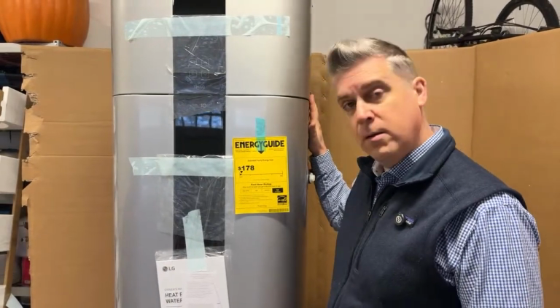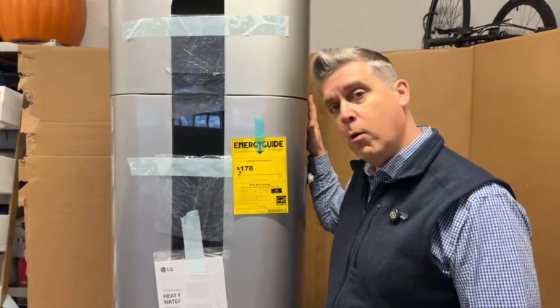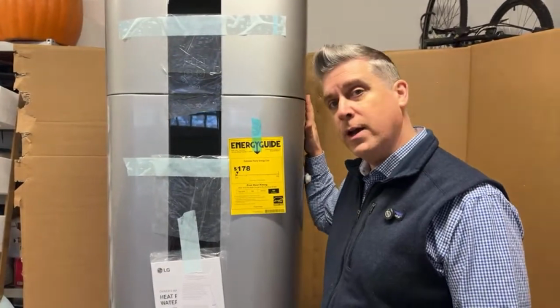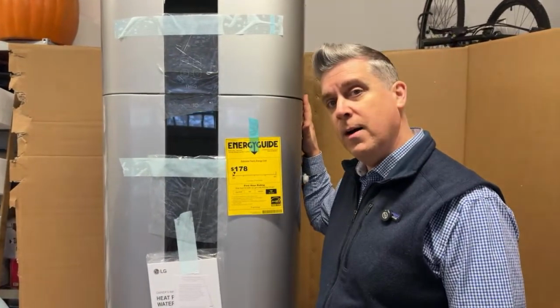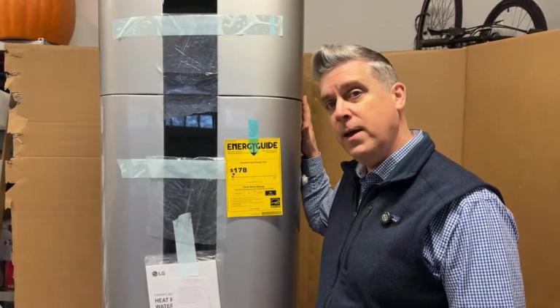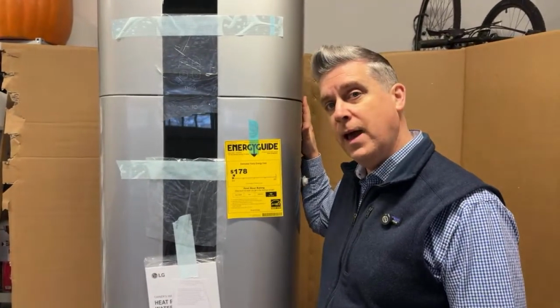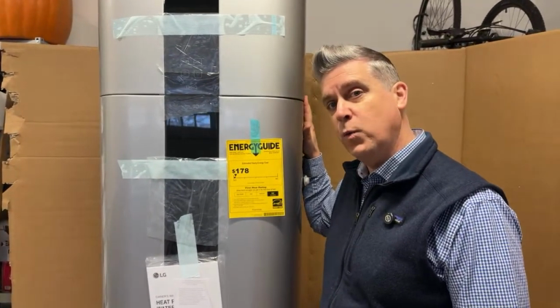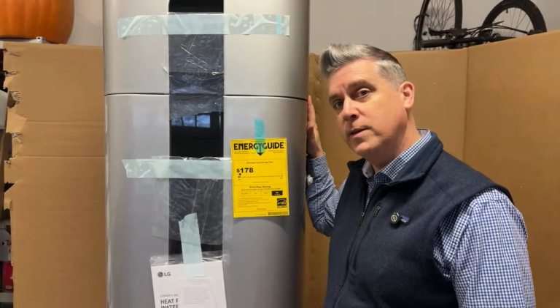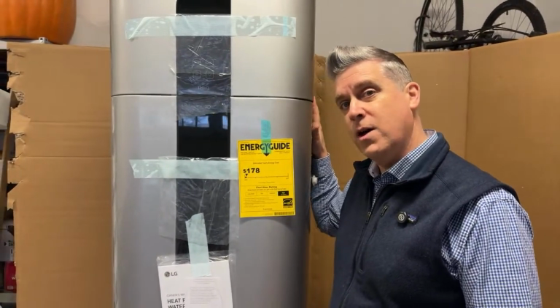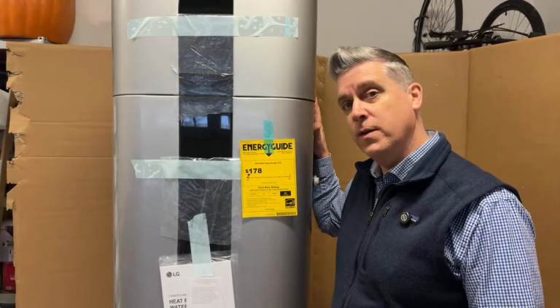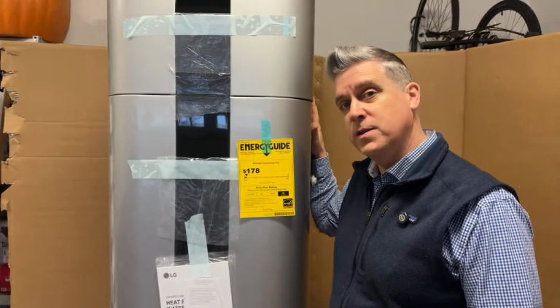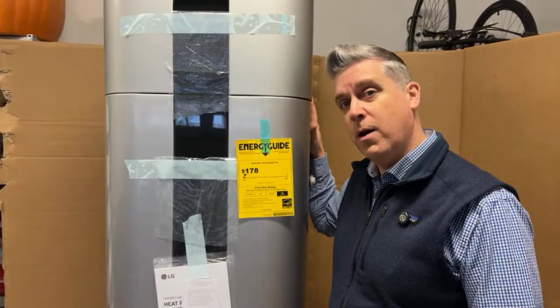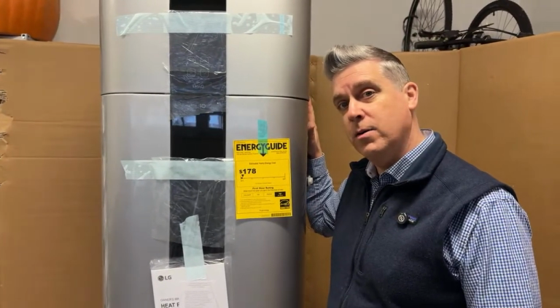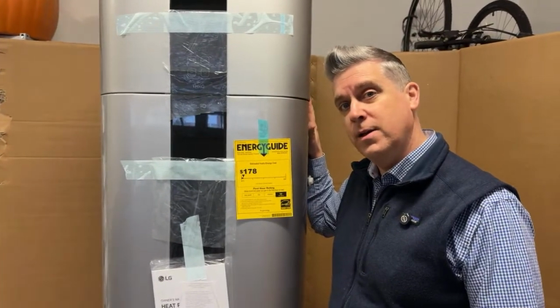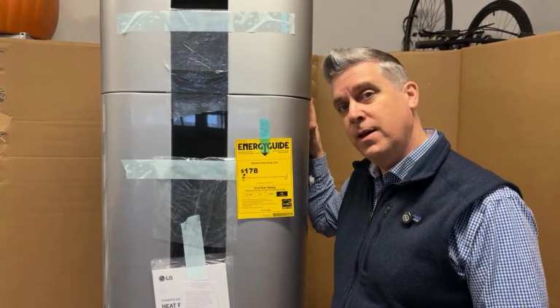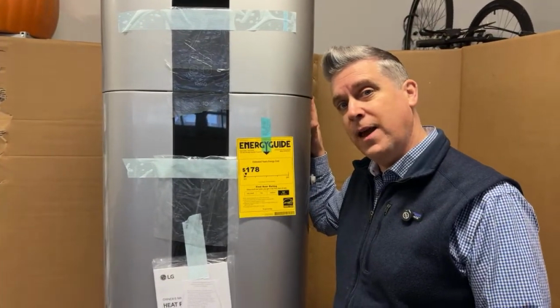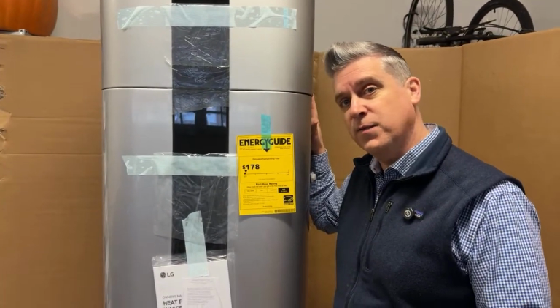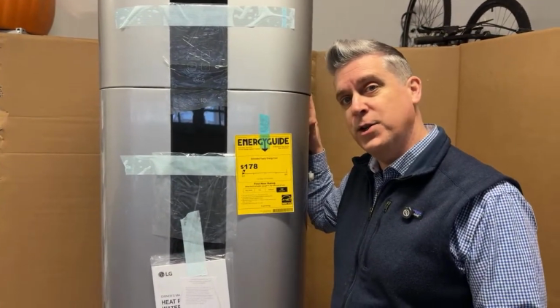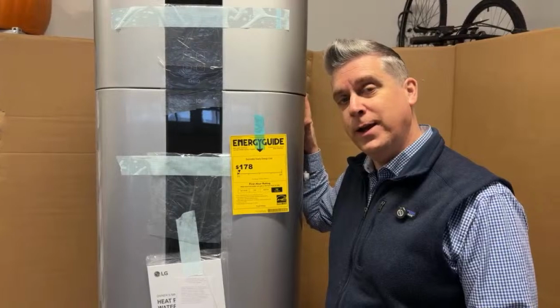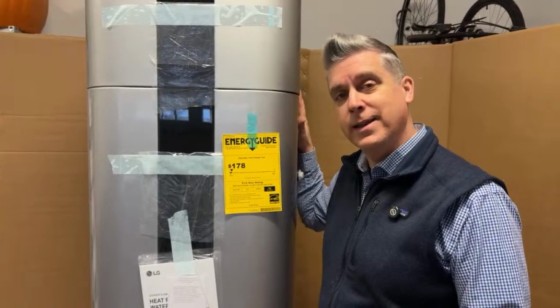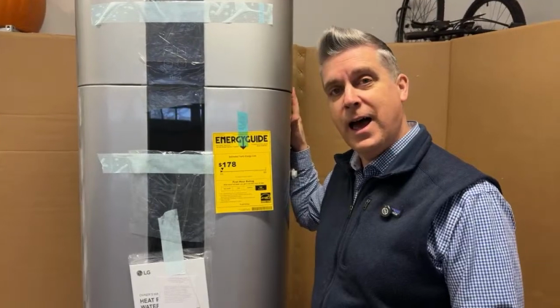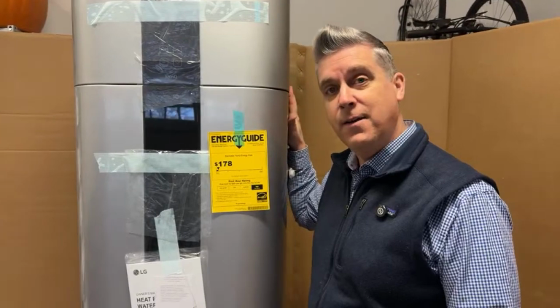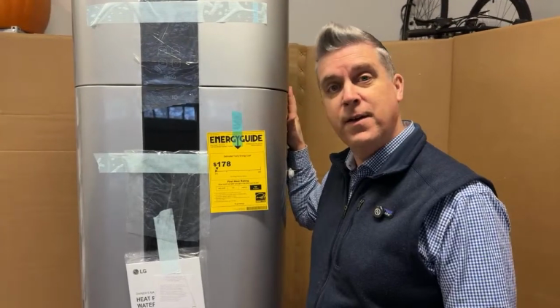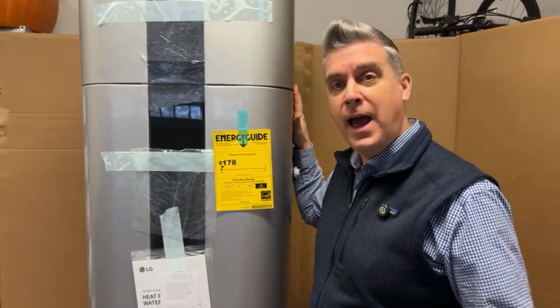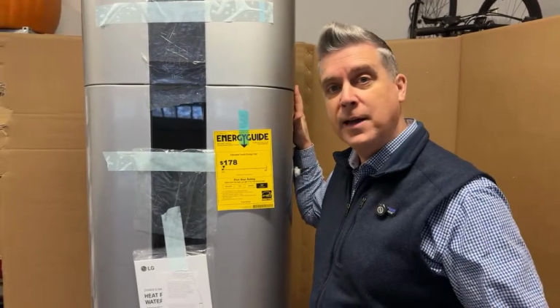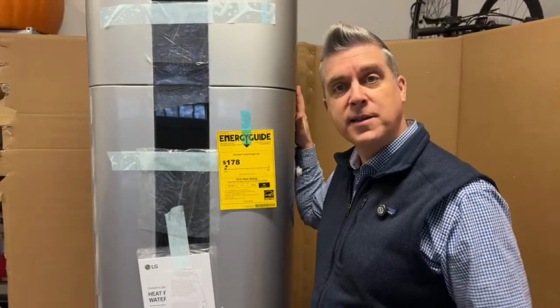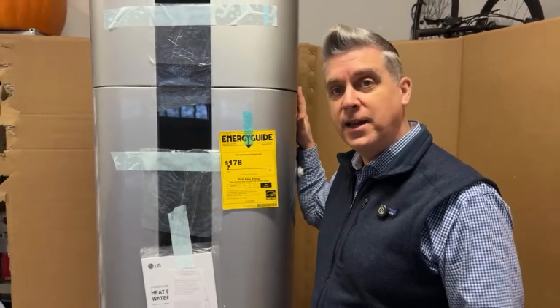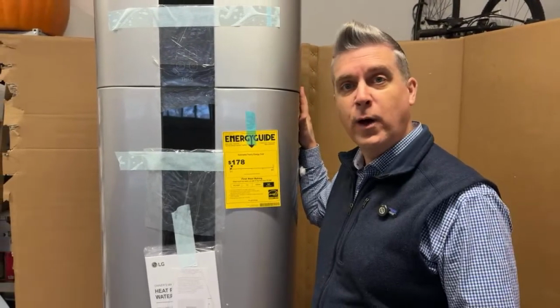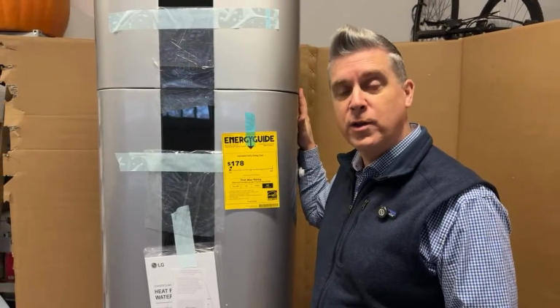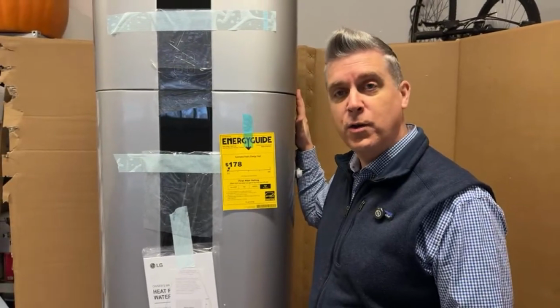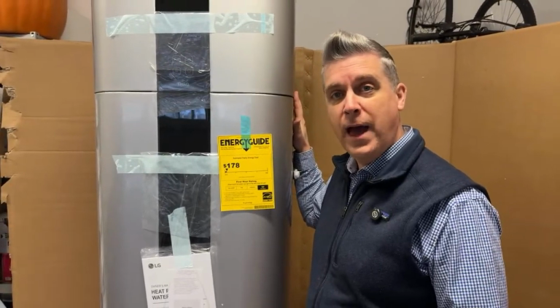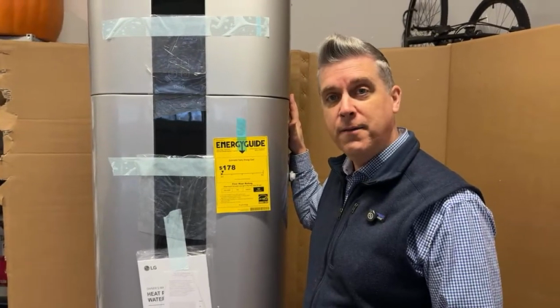More to come as we install this tomorrow. Thanks for tuning in live. Ask us any questions you have.